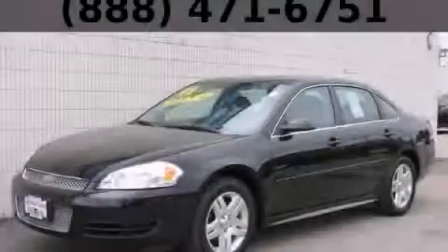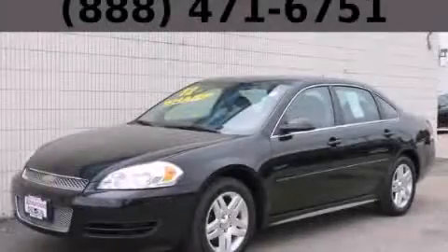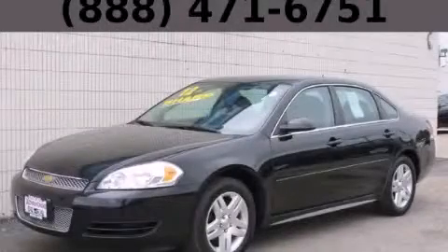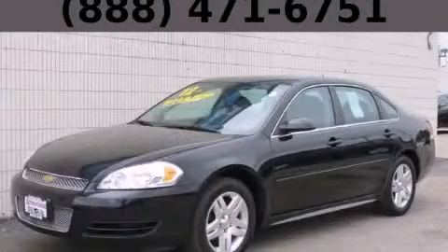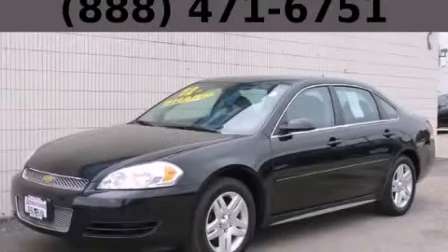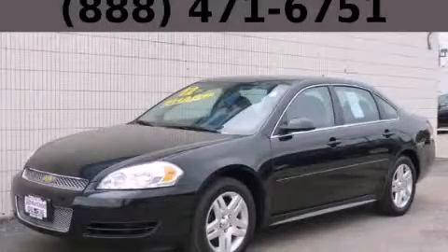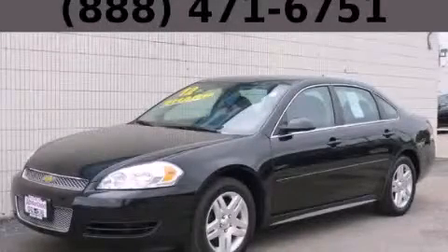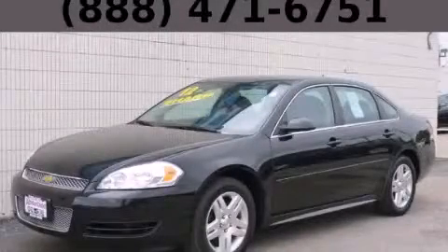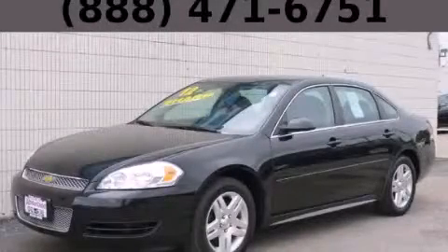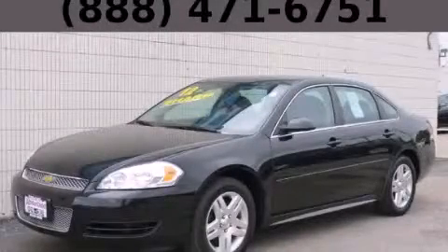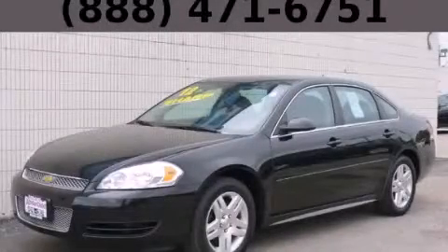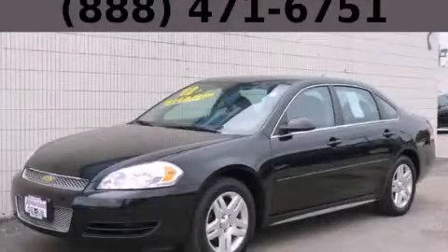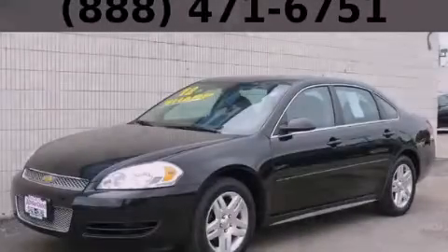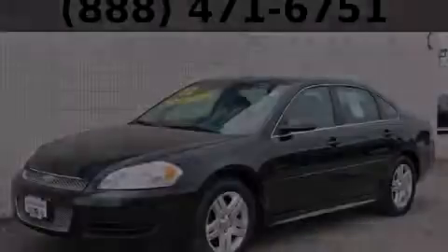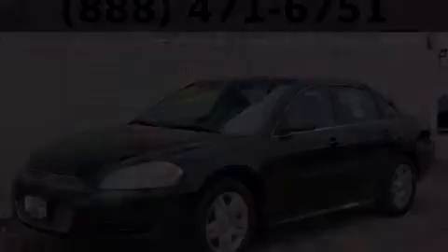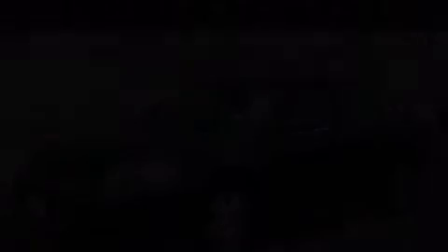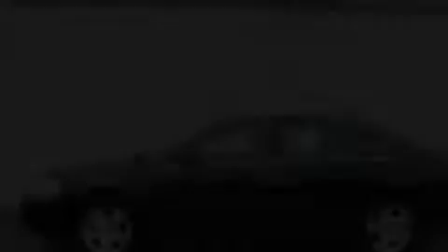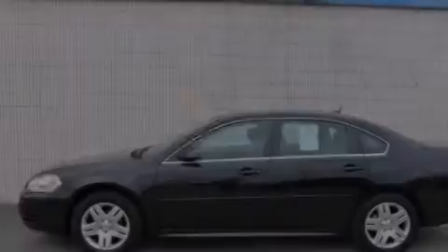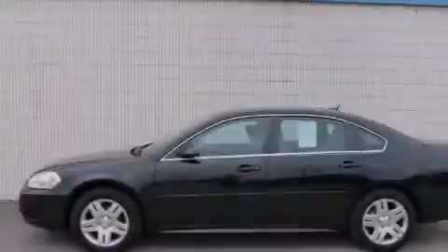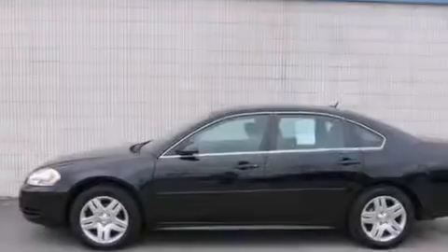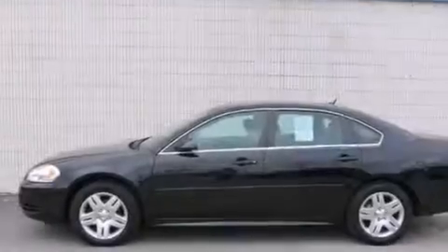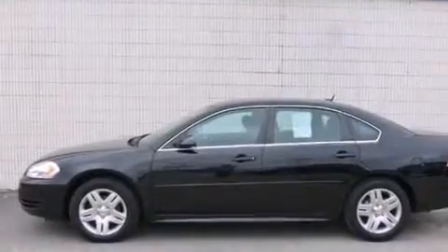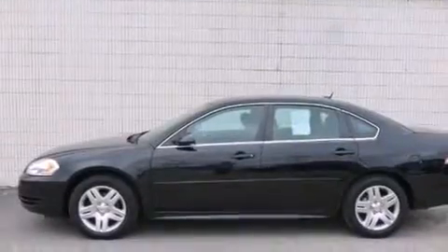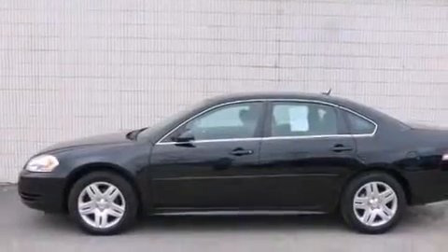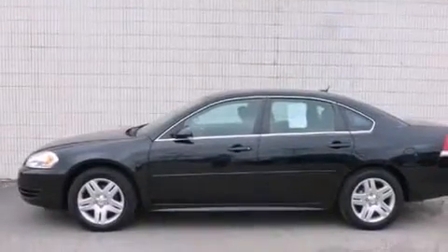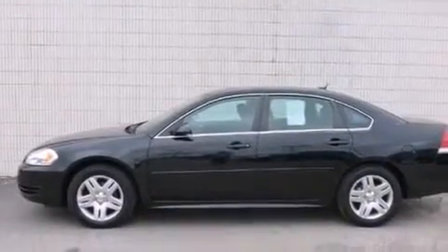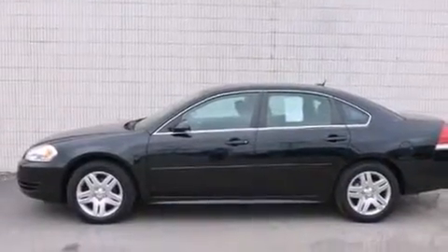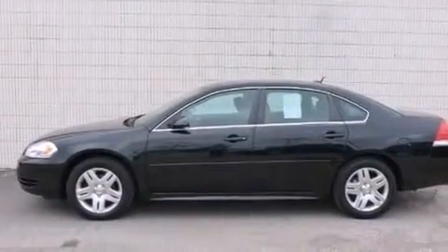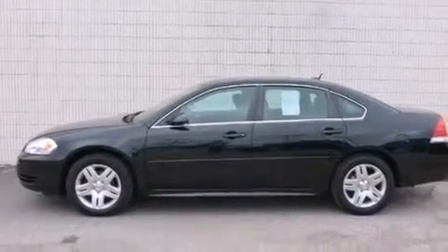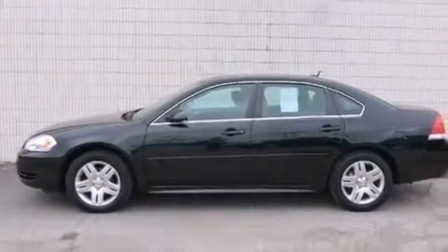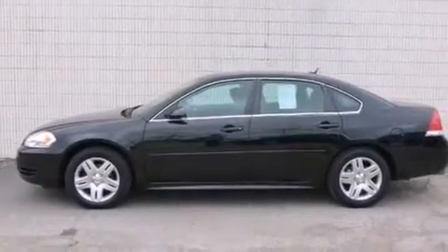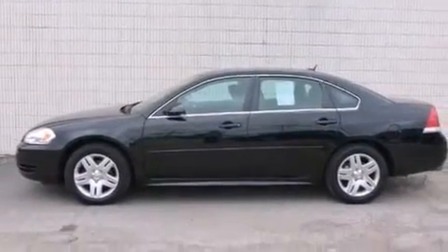This is a 2012 Chevrolet Impala. It has a 3.6-liter six-cylinder engine and an automatic transmission.